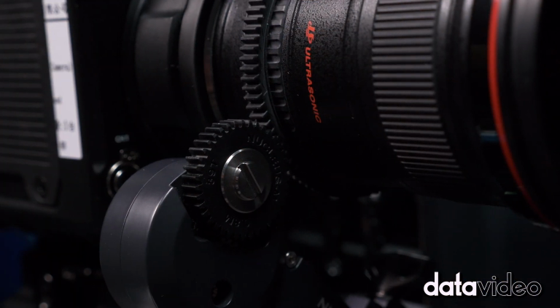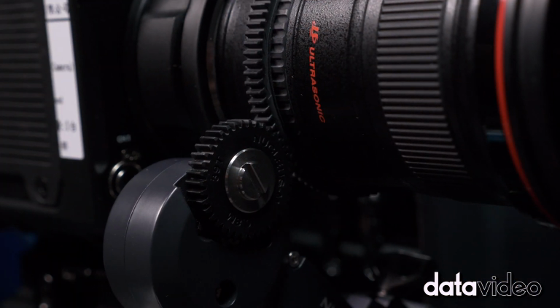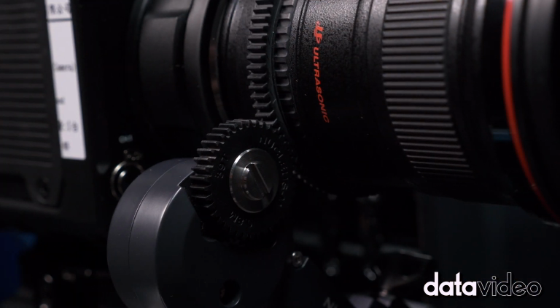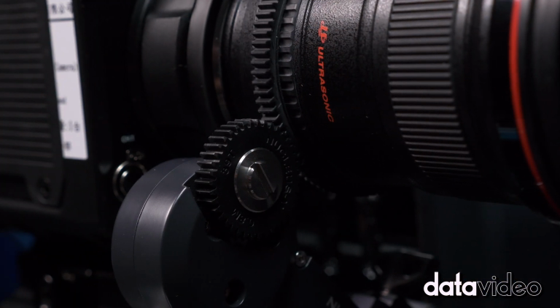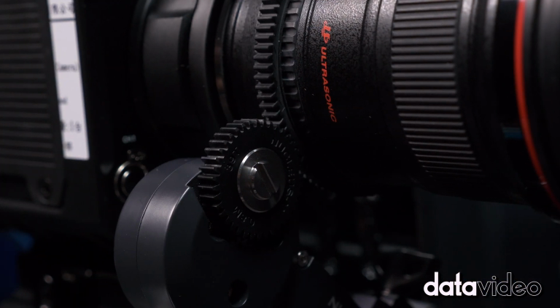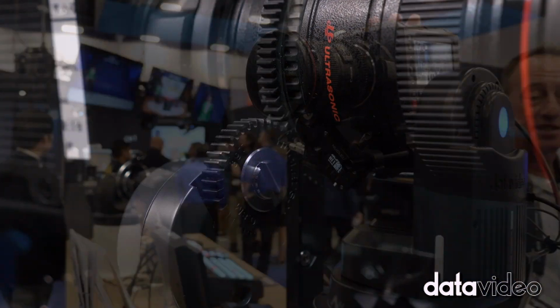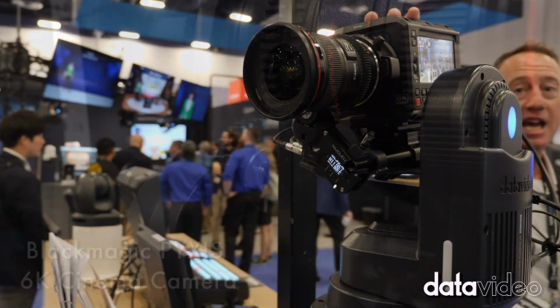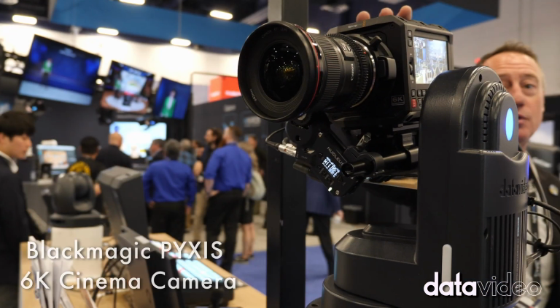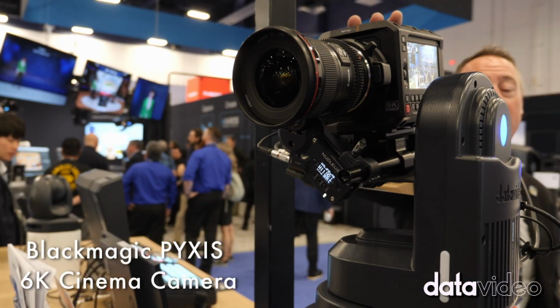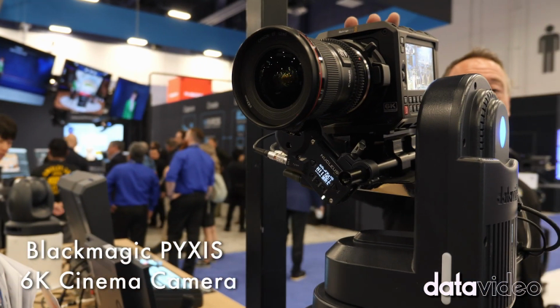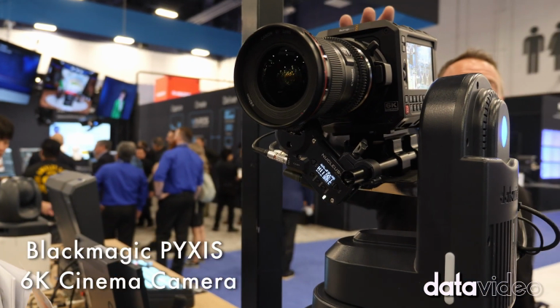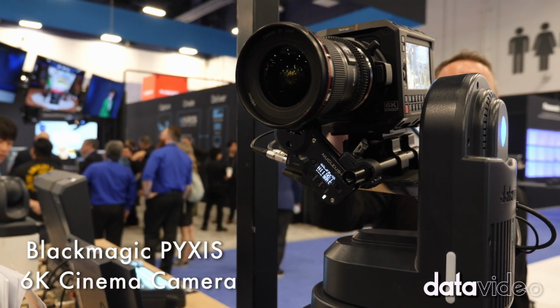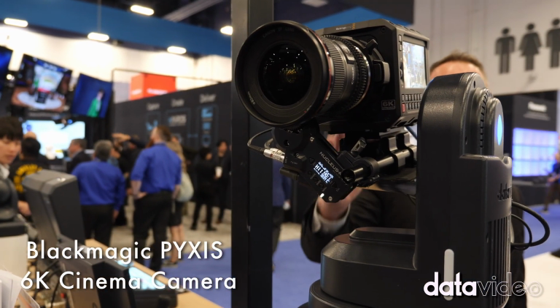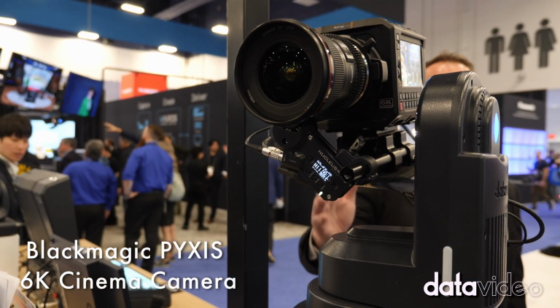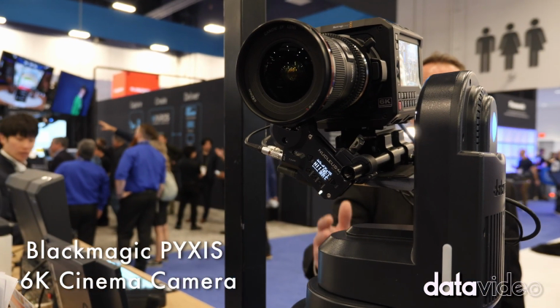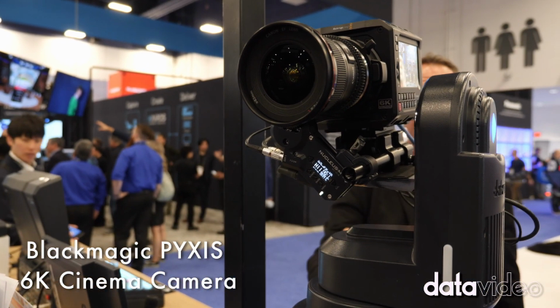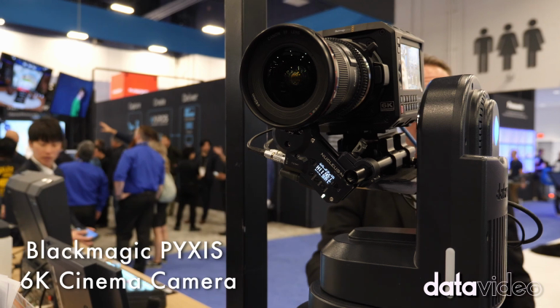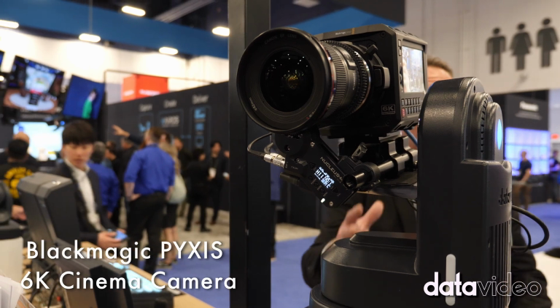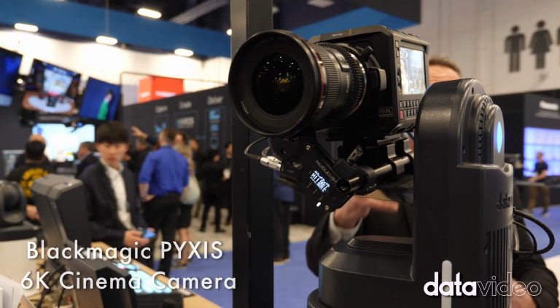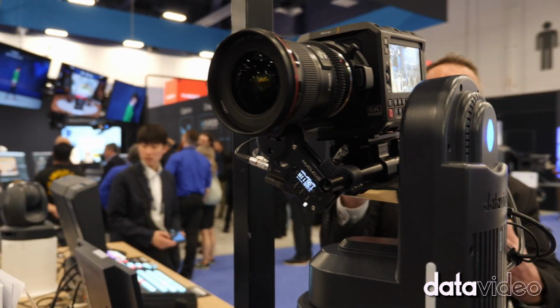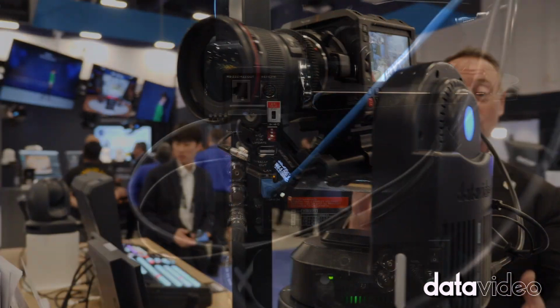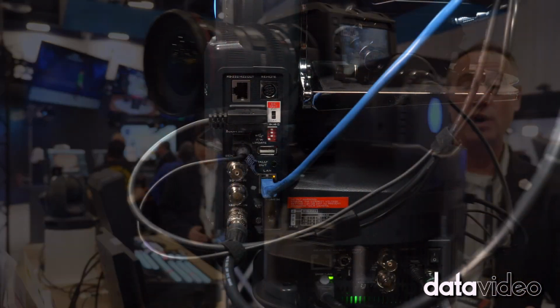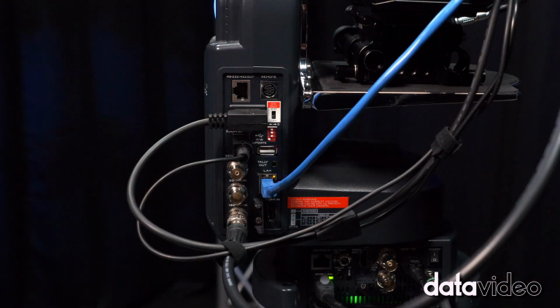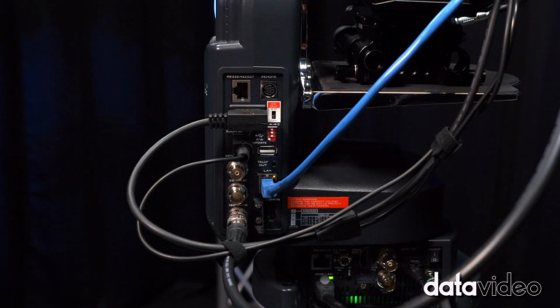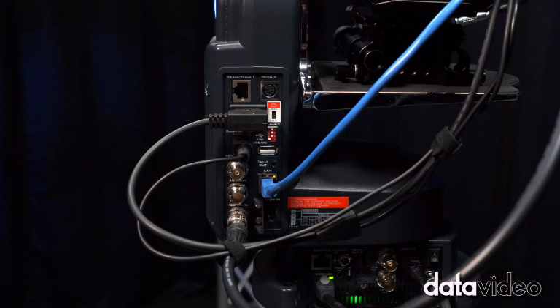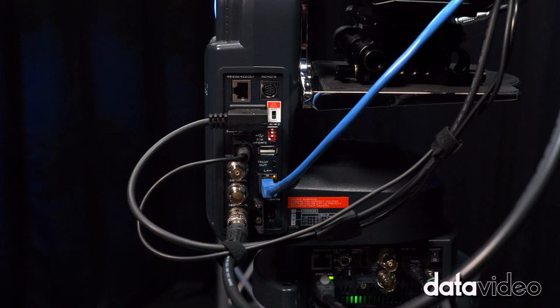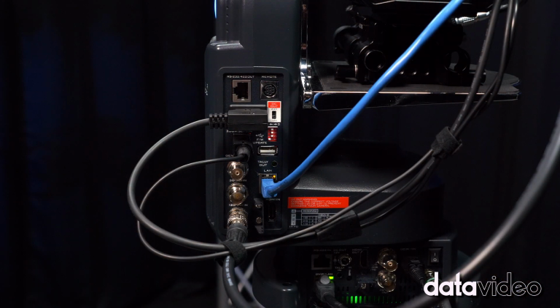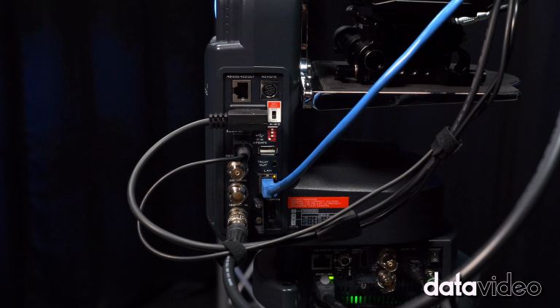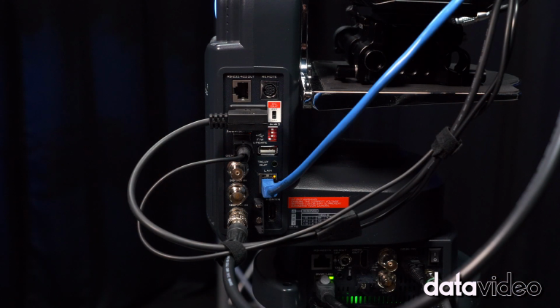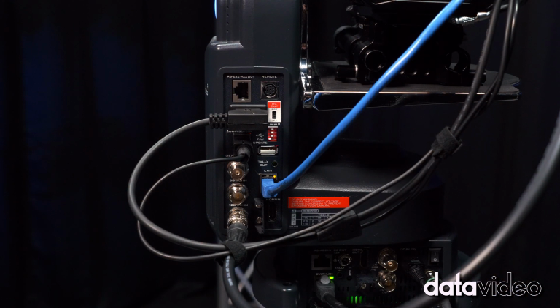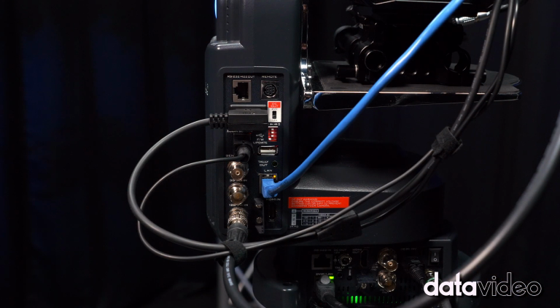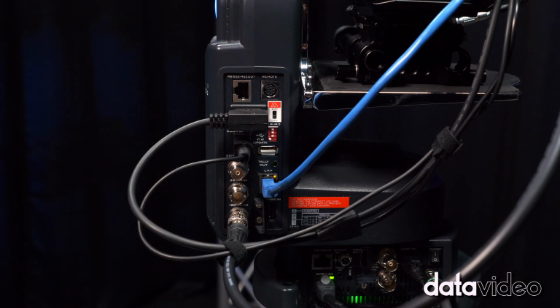We've got the Pixis camera right here from Blackmagic Design — all in one unit, powering it and controlling it.